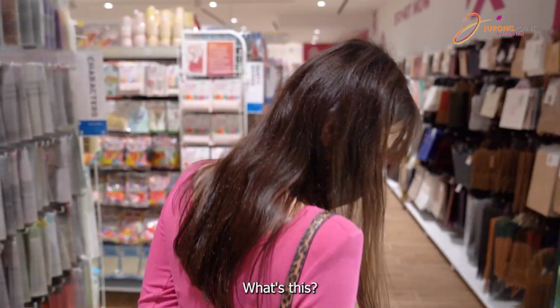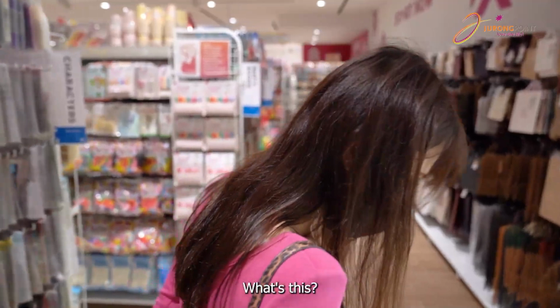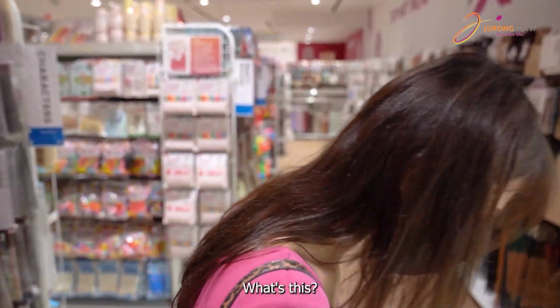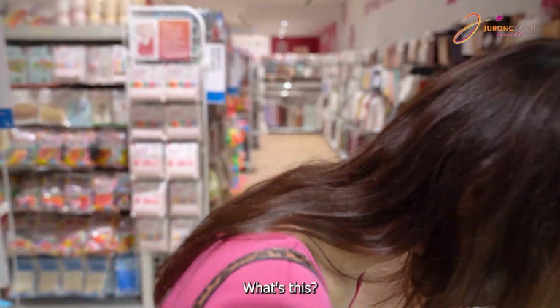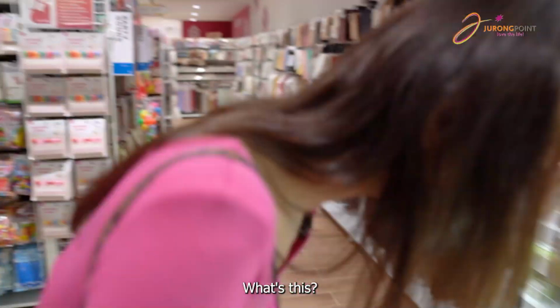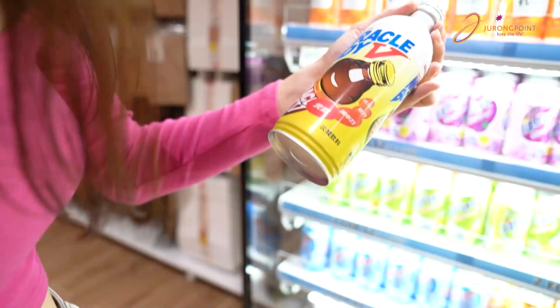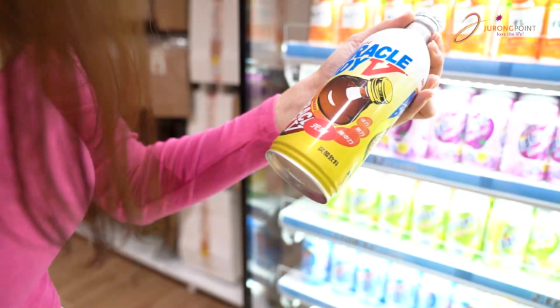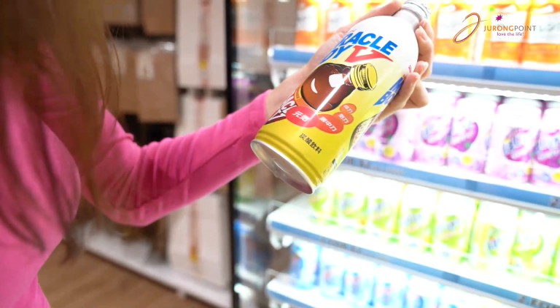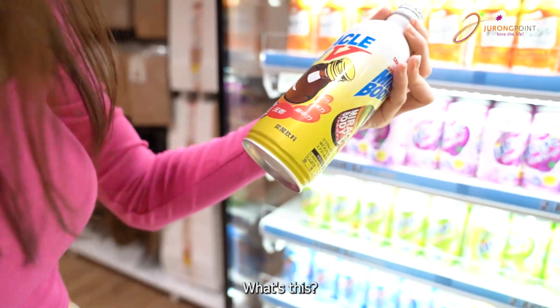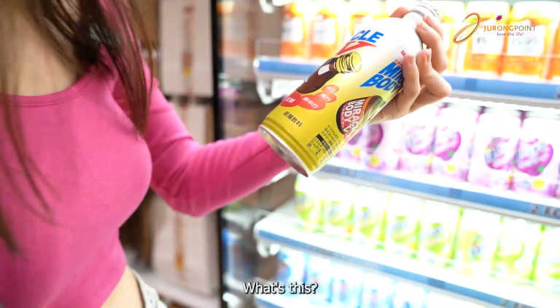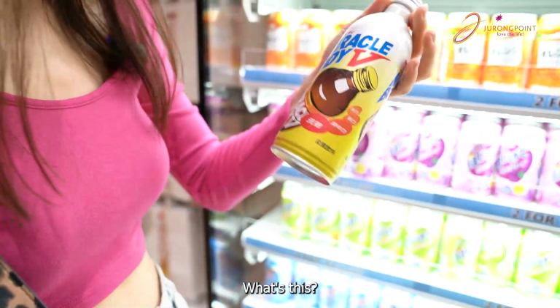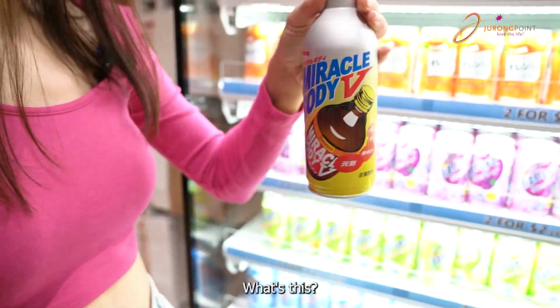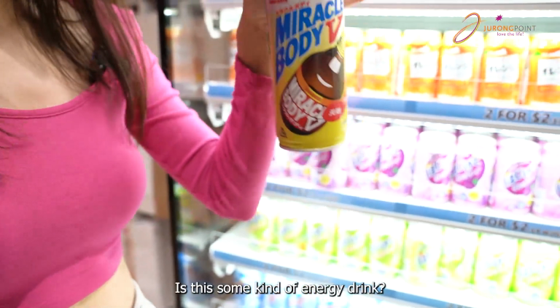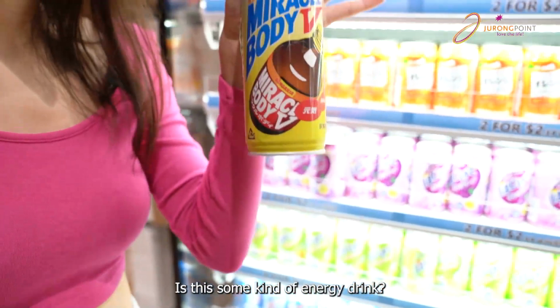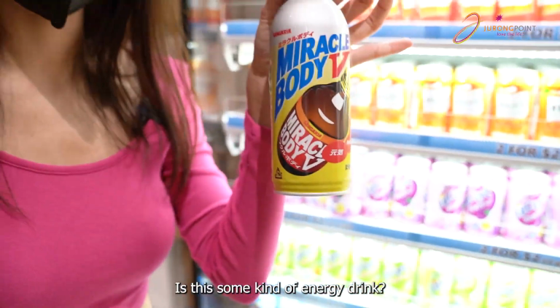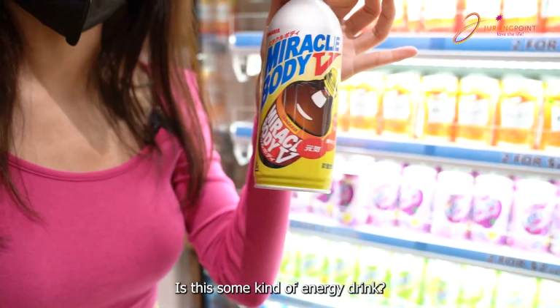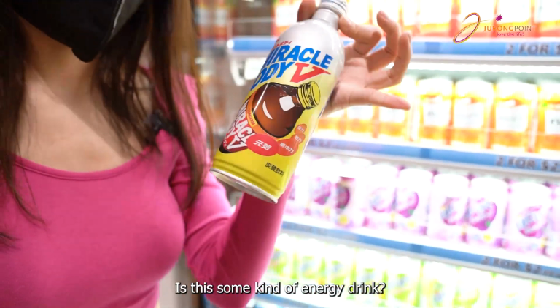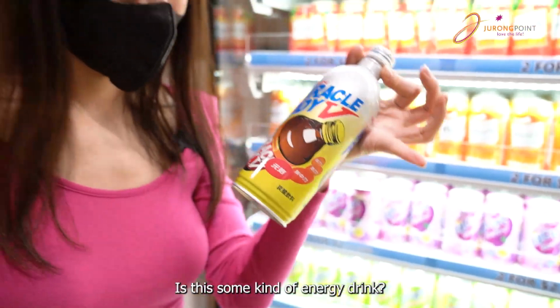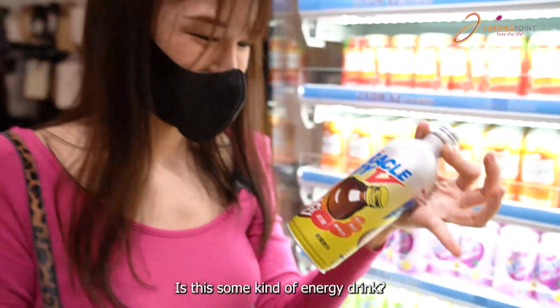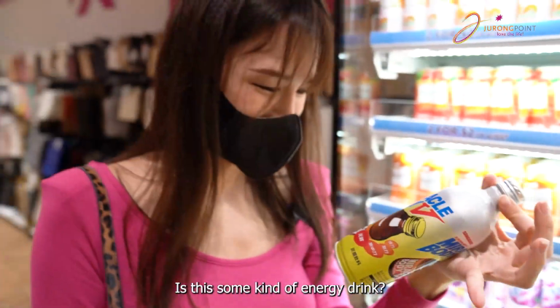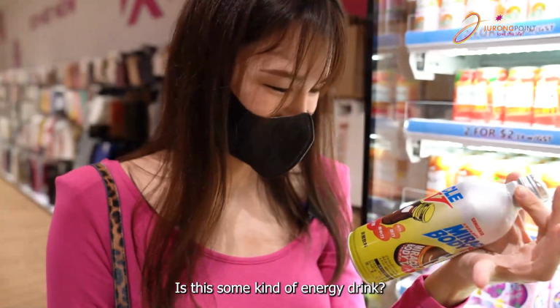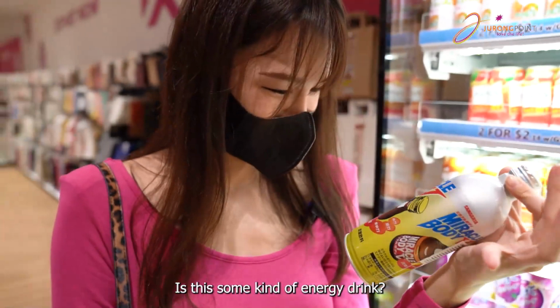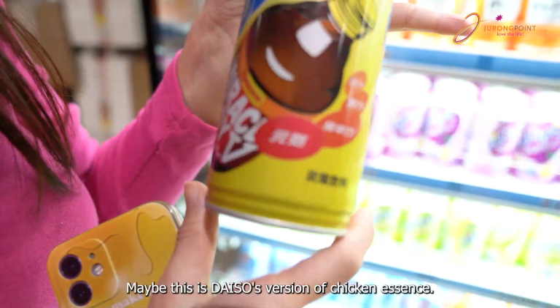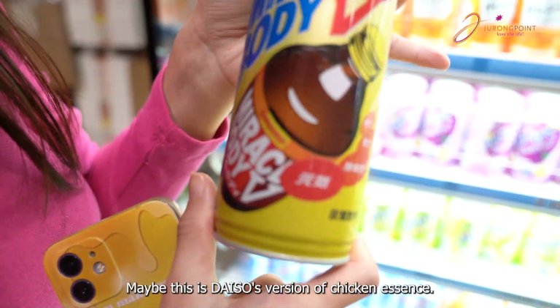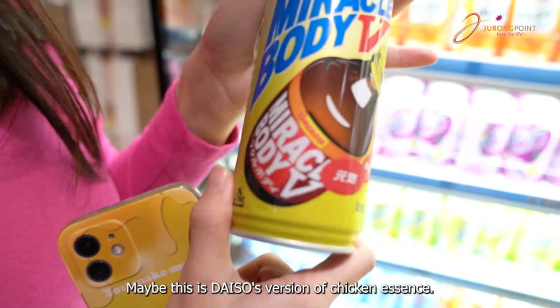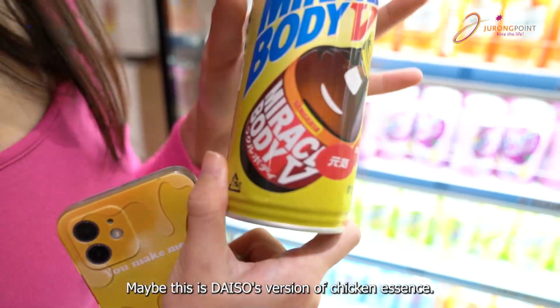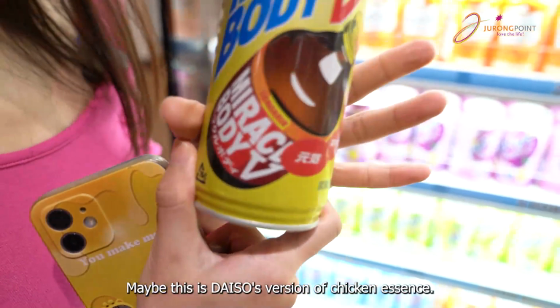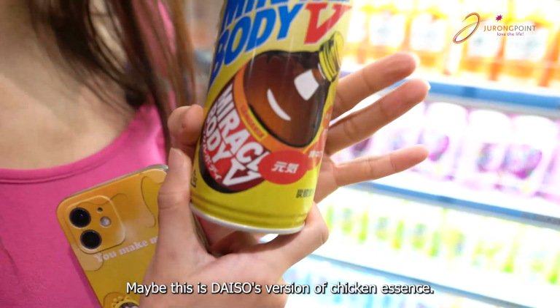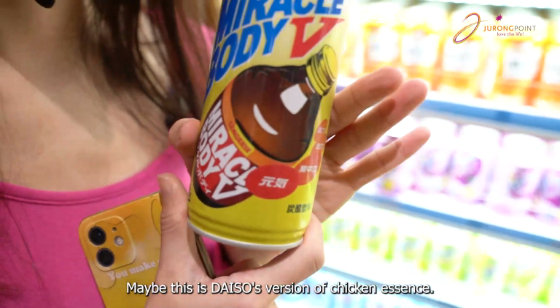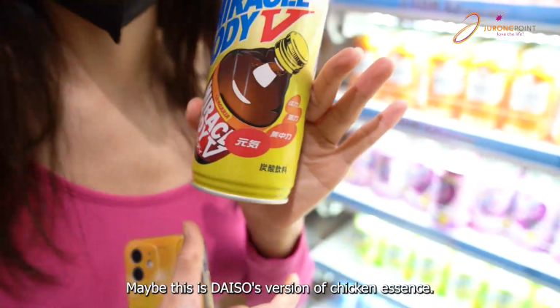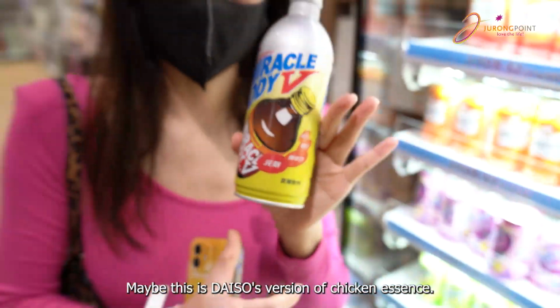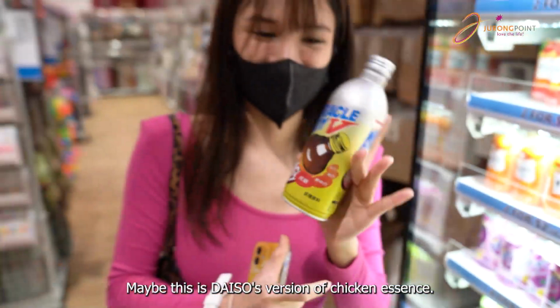Wow, what's this? Is this some kind of energy drink? Maybe this is the Daiso version of chicken essence.